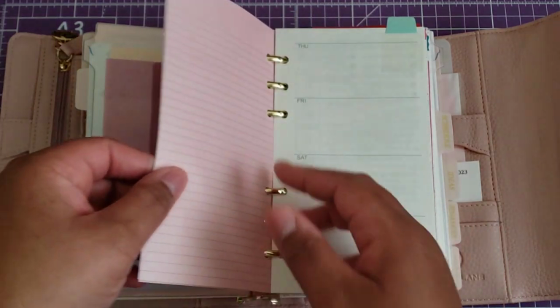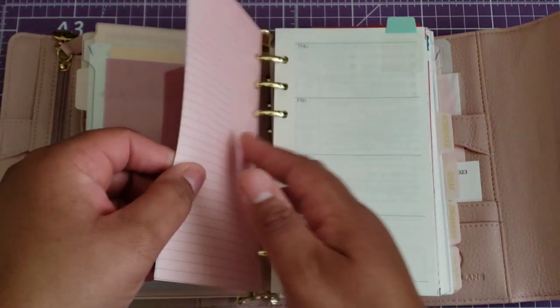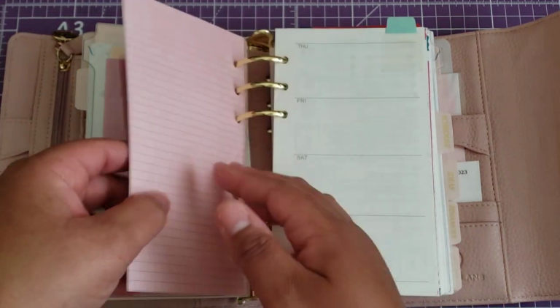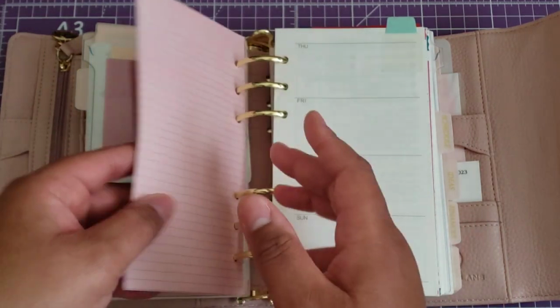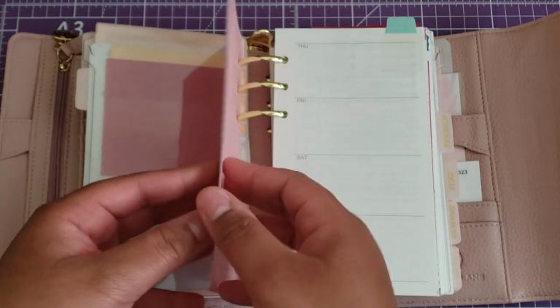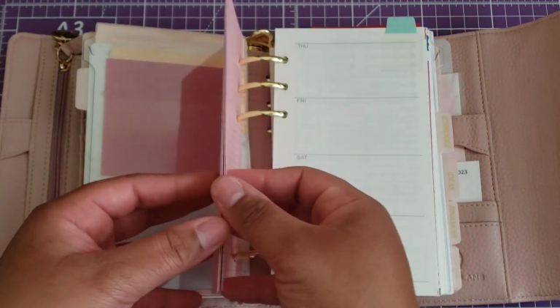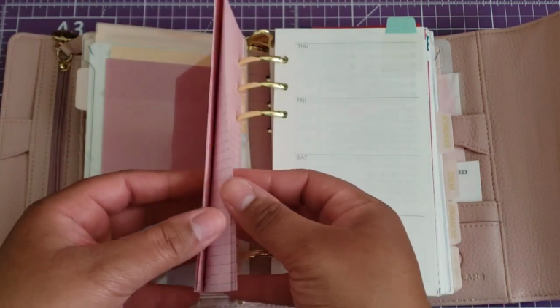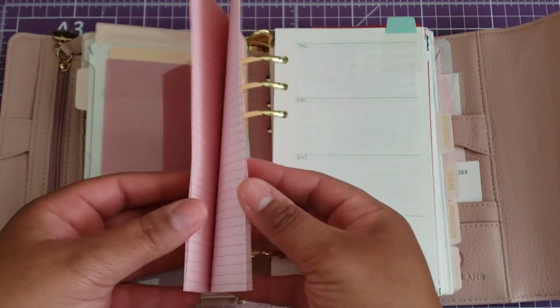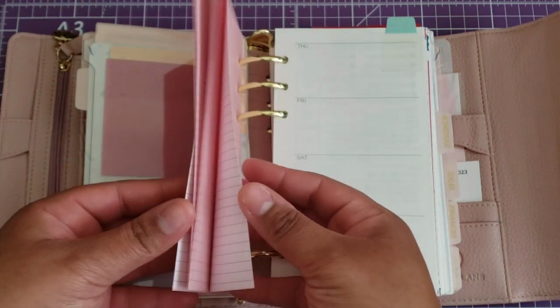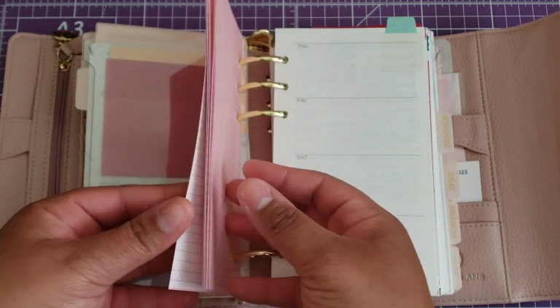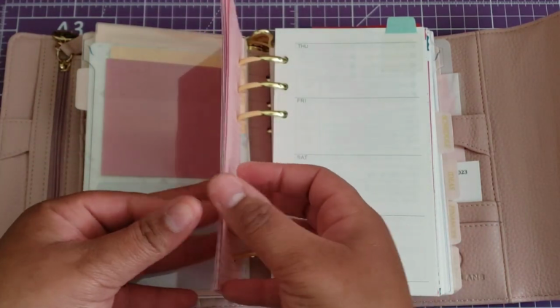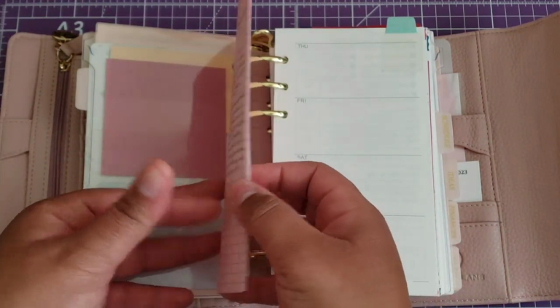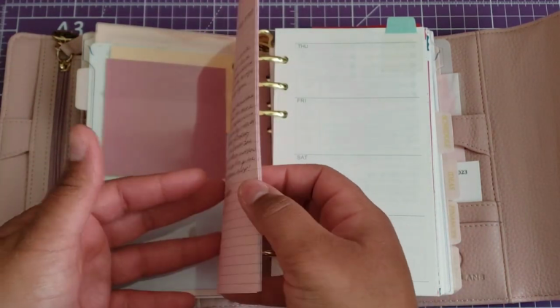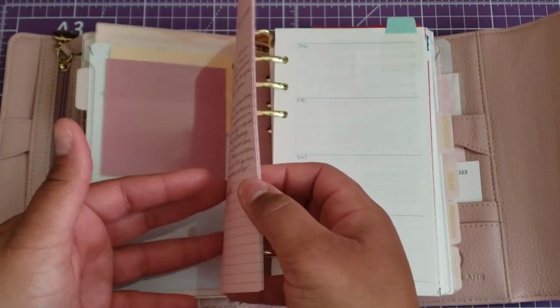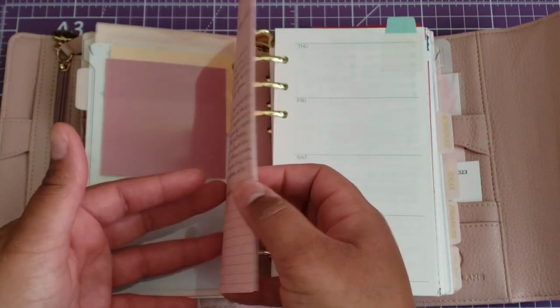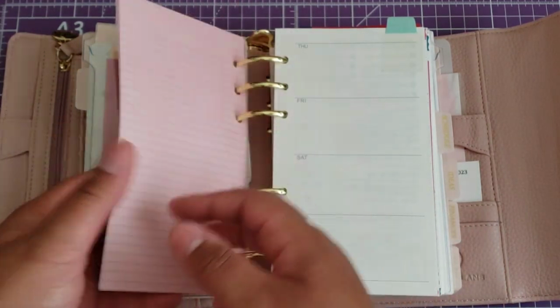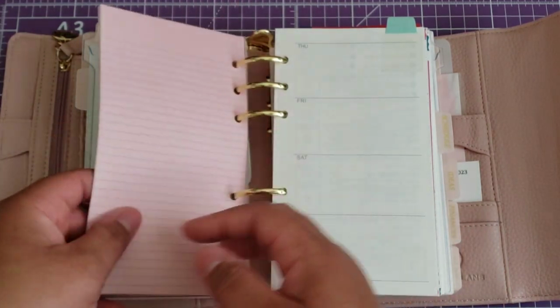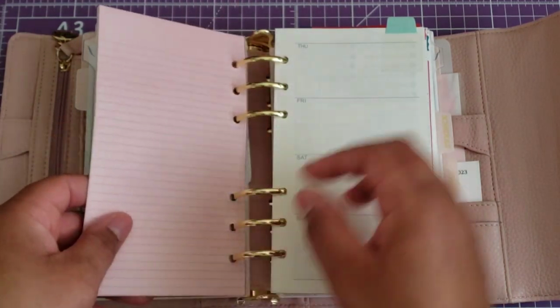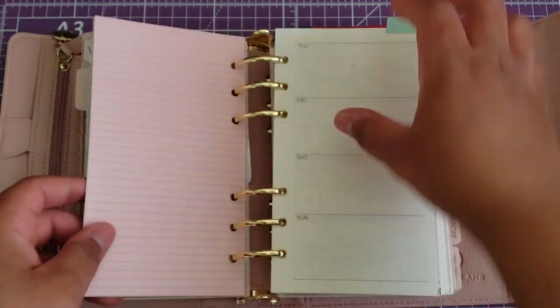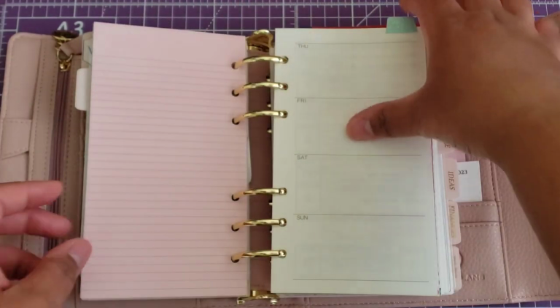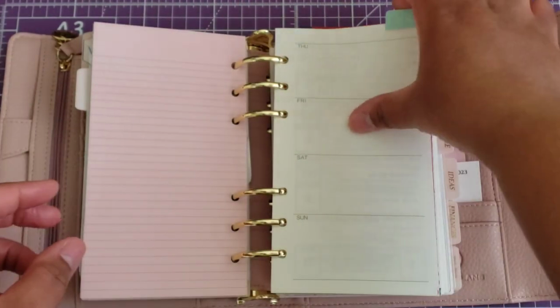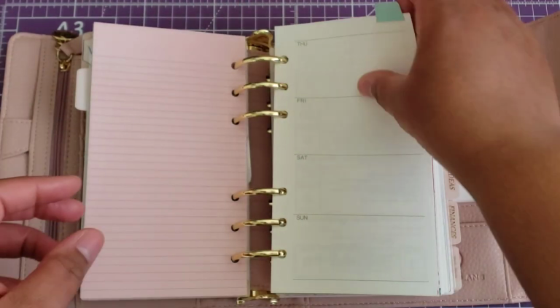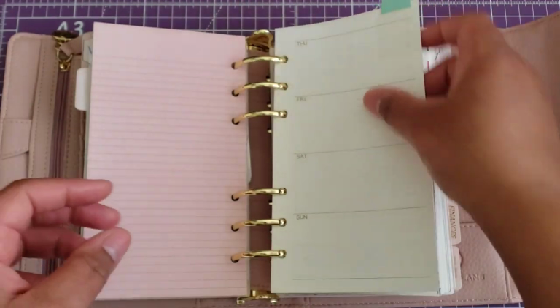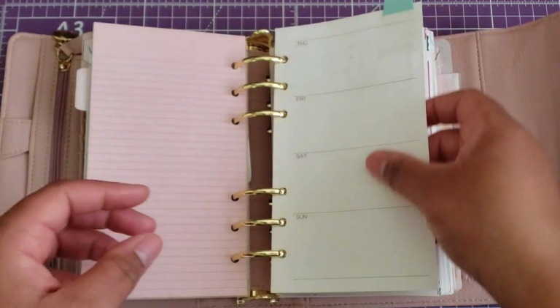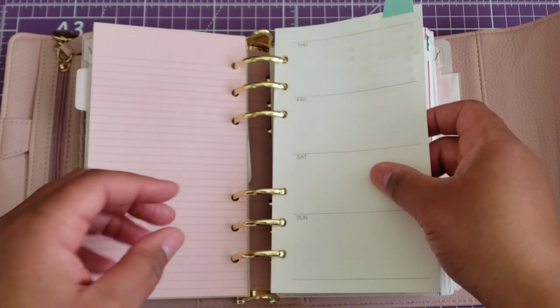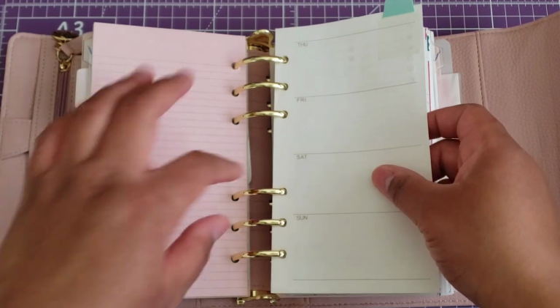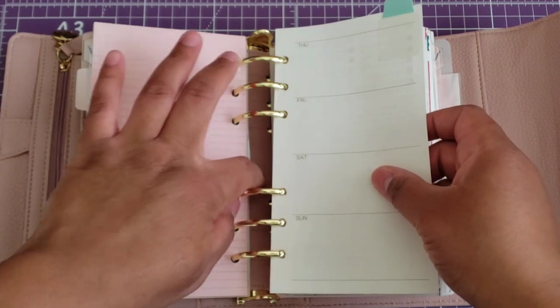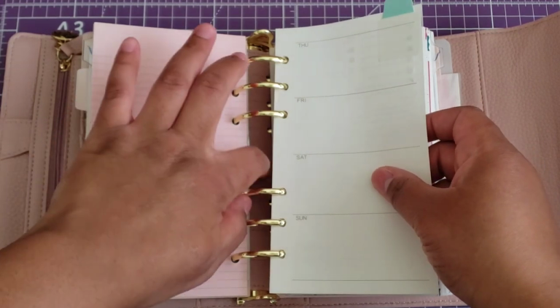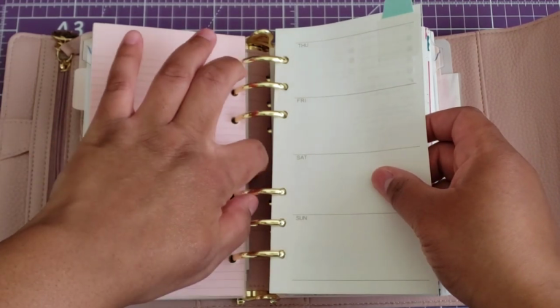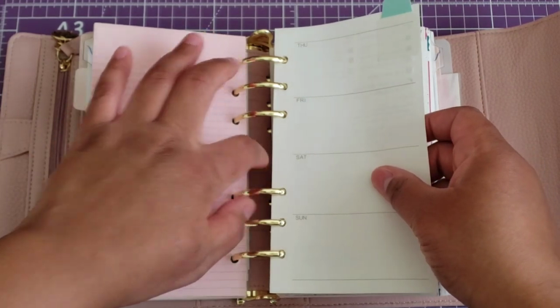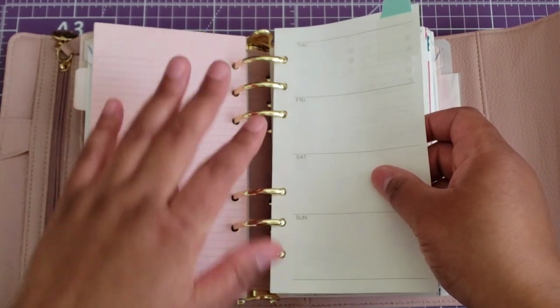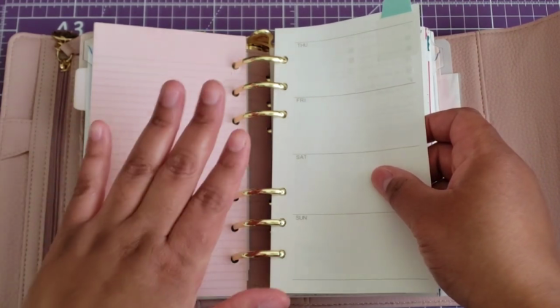In the front of the weeklies I have some note pages that allow me to take weekly notes should I have any.